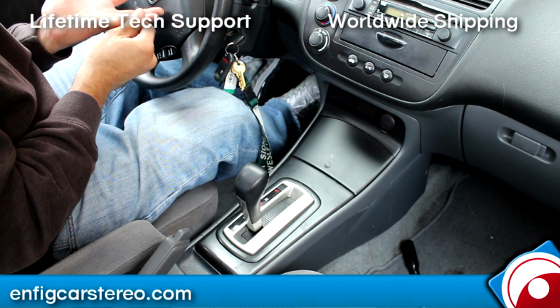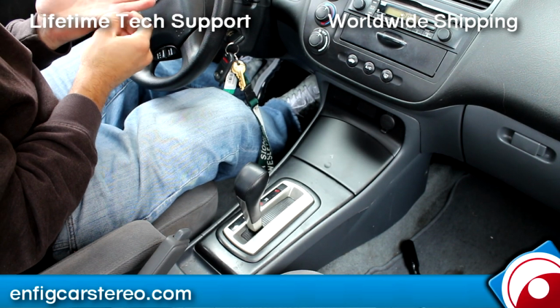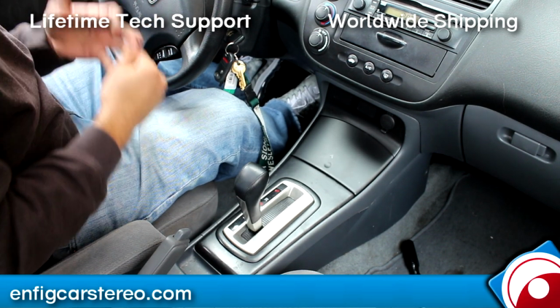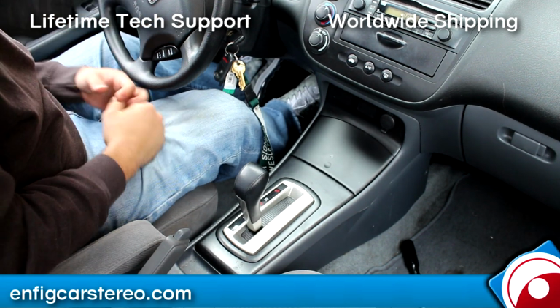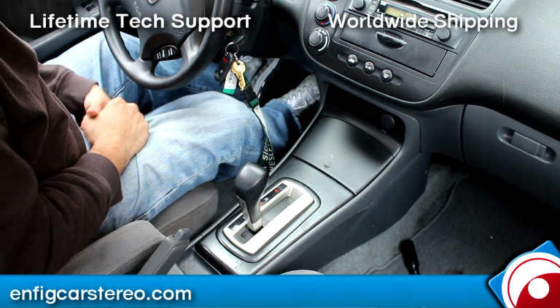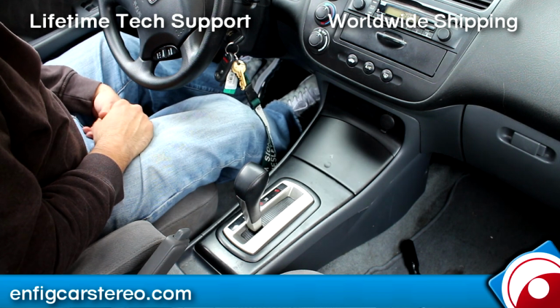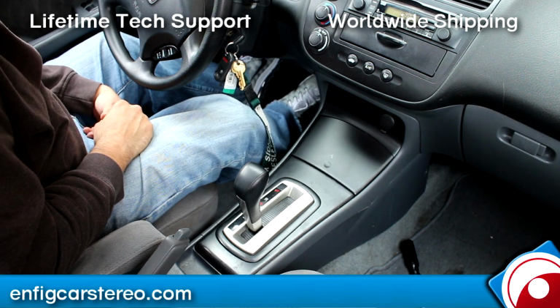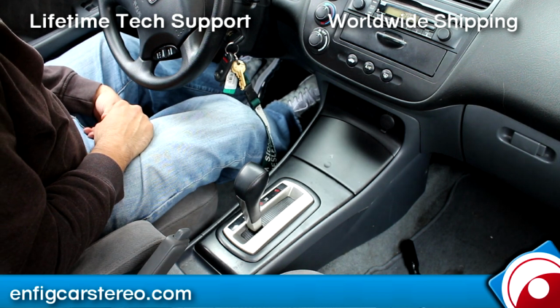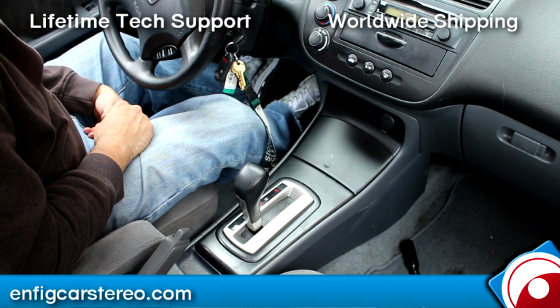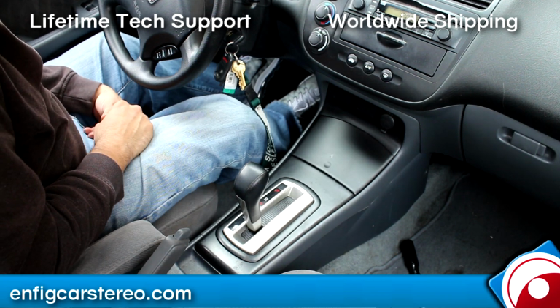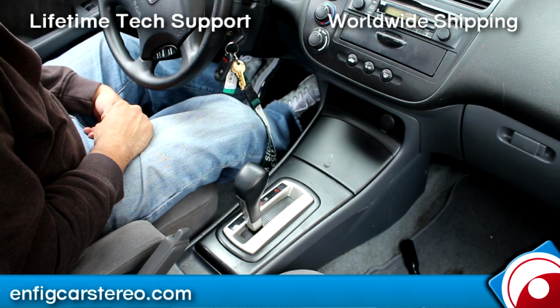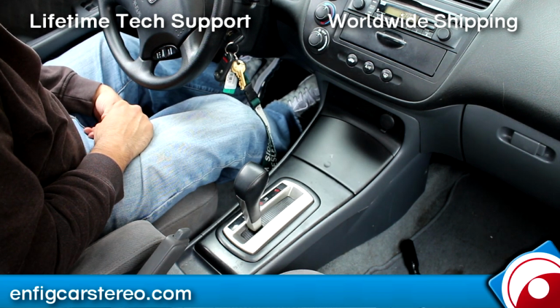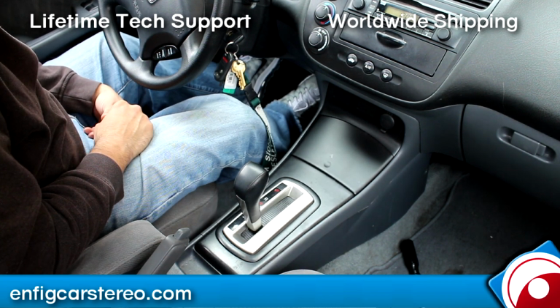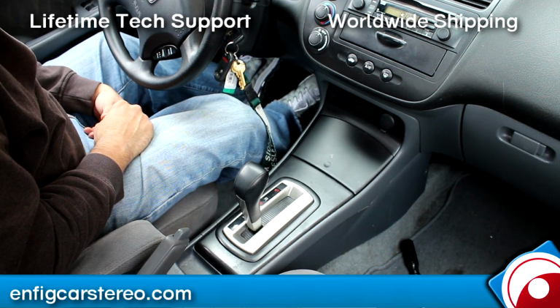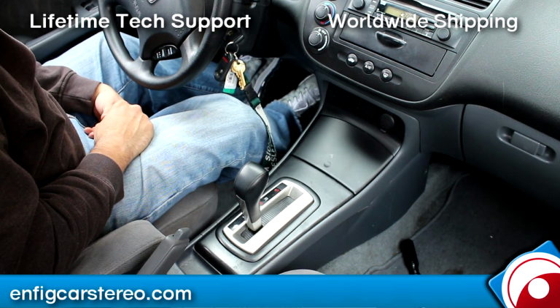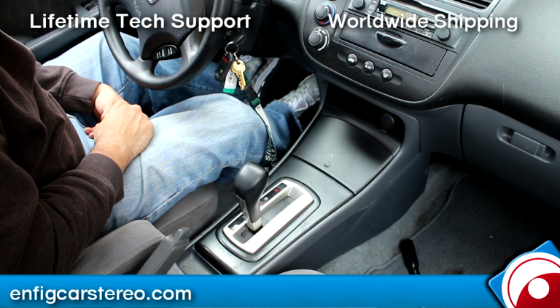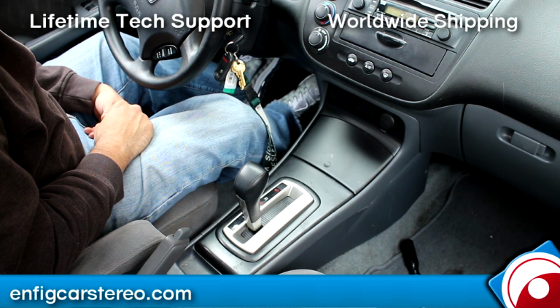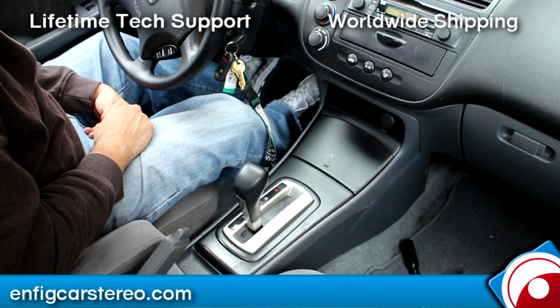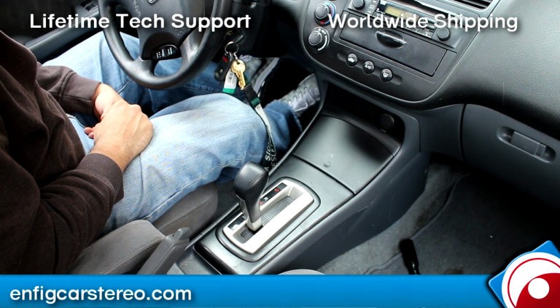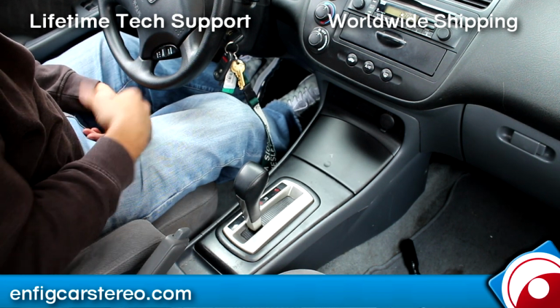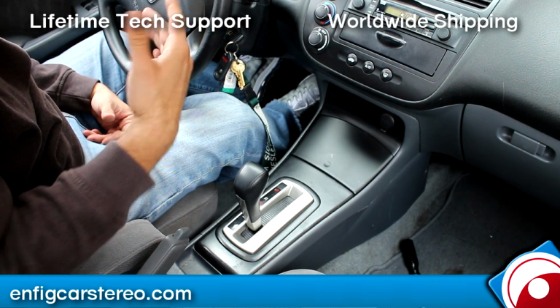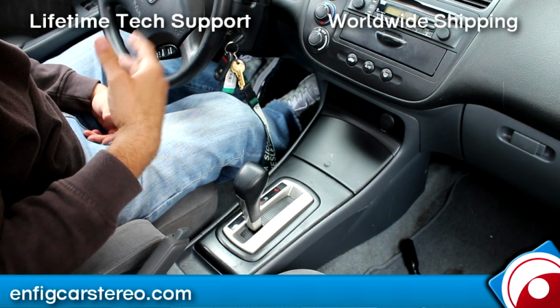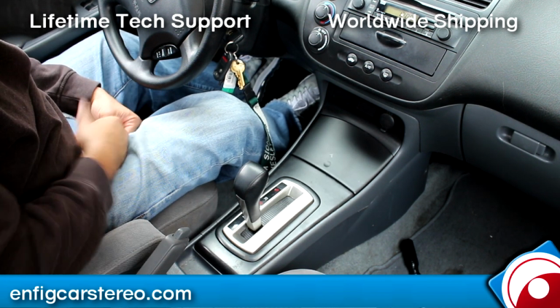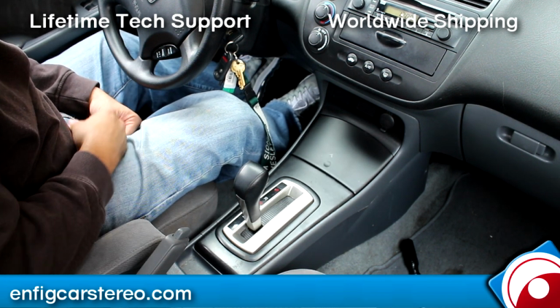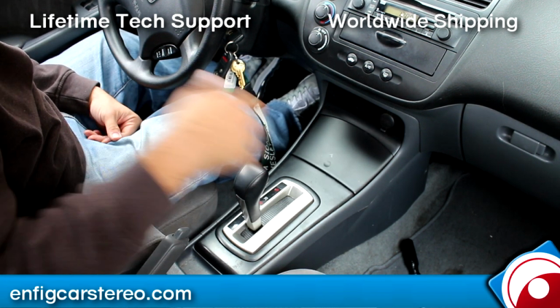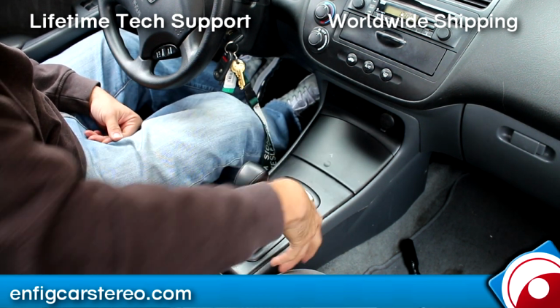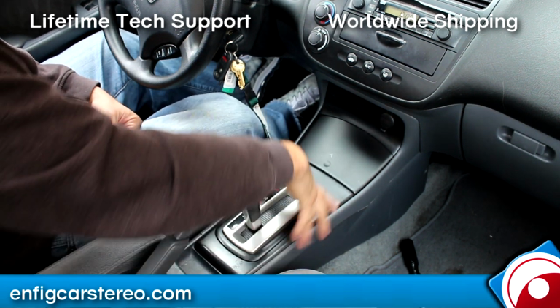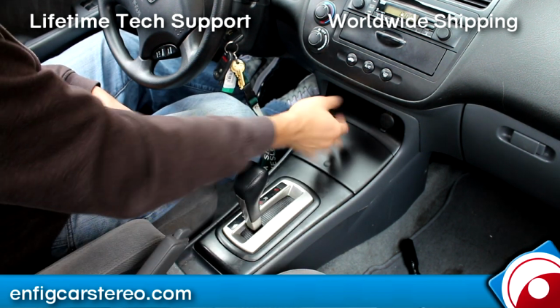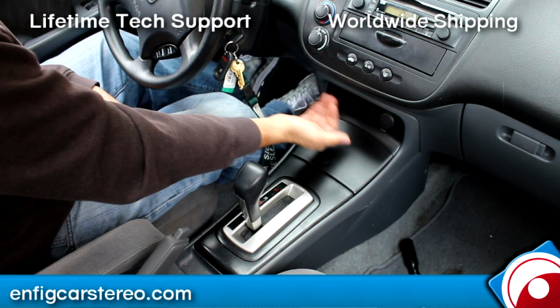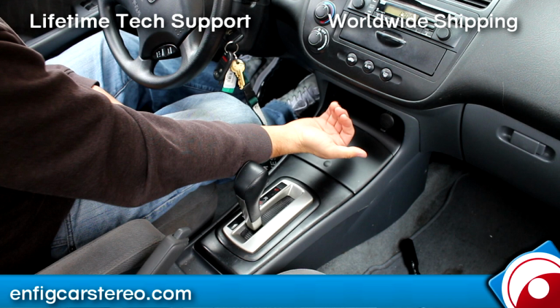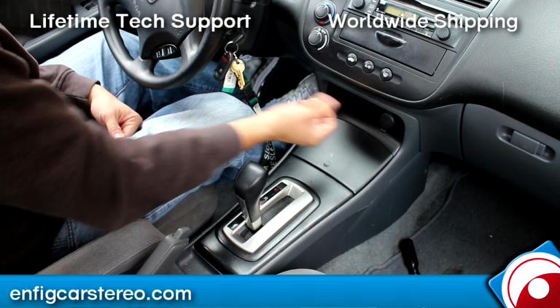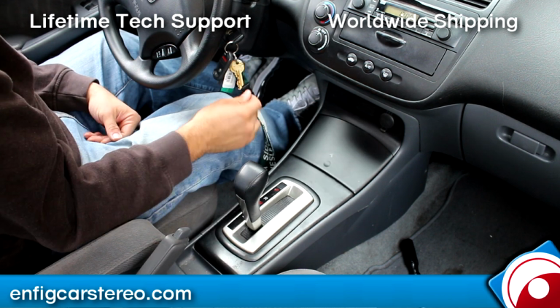Today we're going to have a 2004 Honda Civic. We're going to show you how to take out the radio to install an adapter. Now I'll take out the radio. We're going to show you how to get to the back of the connector.